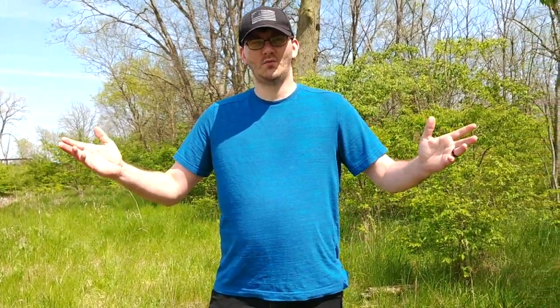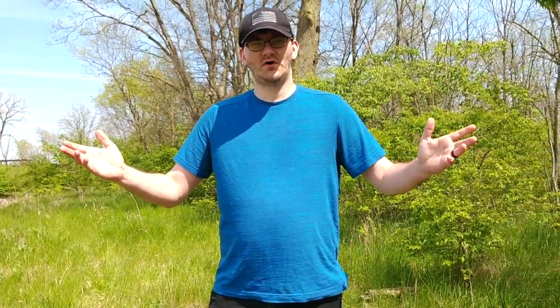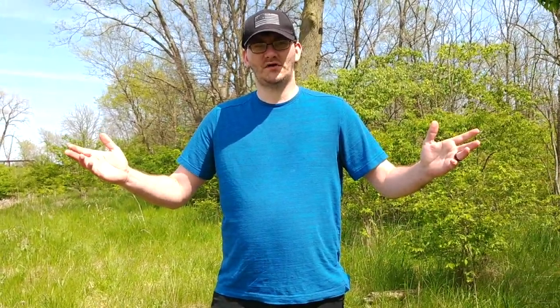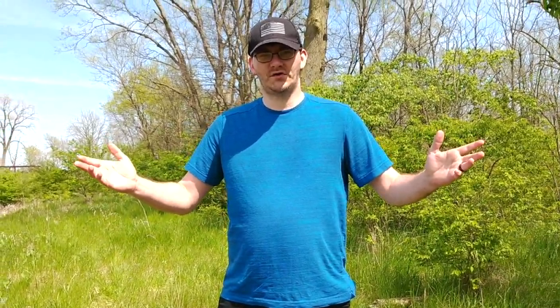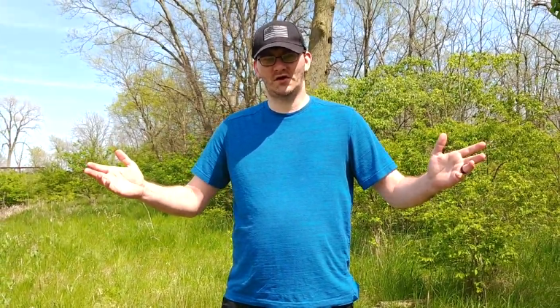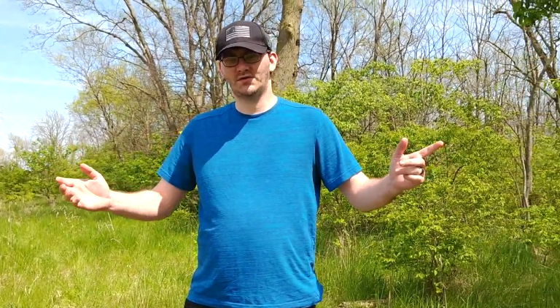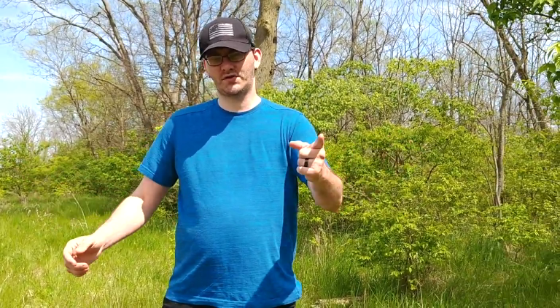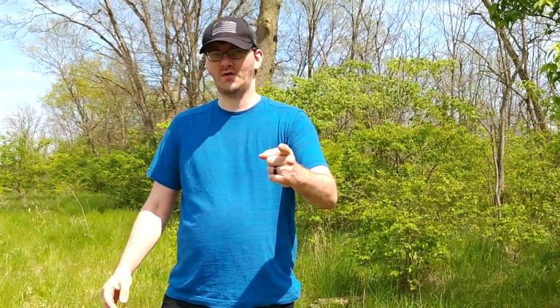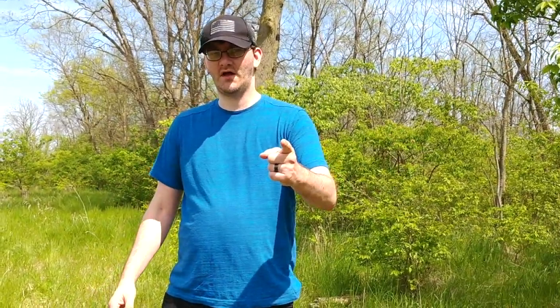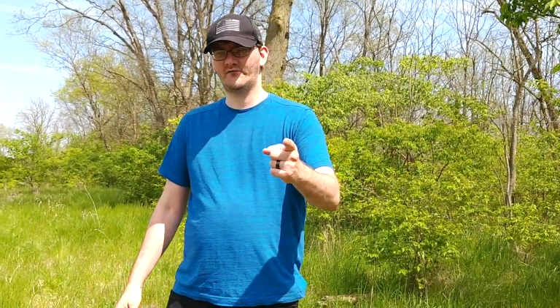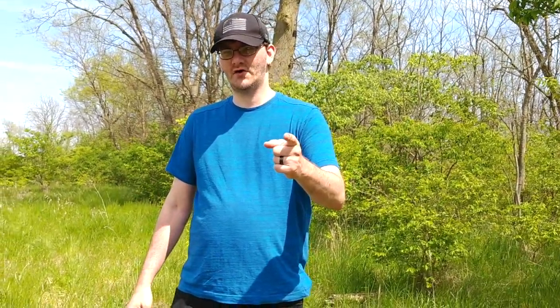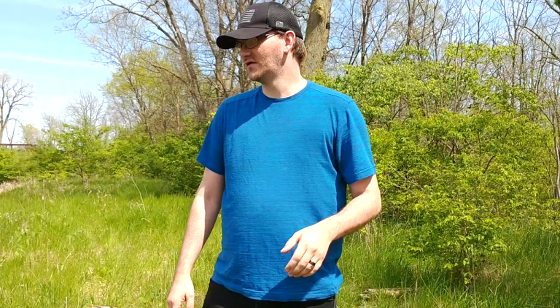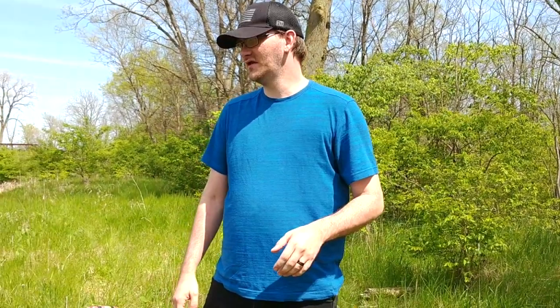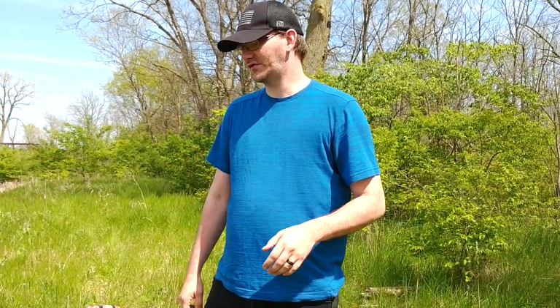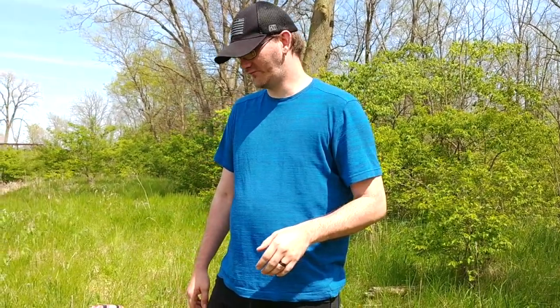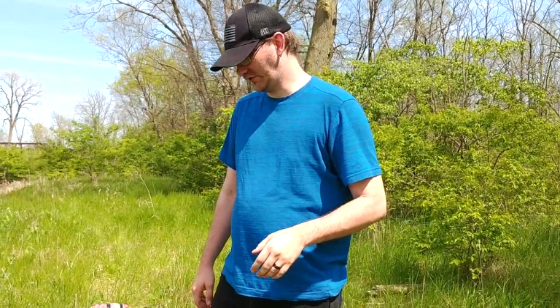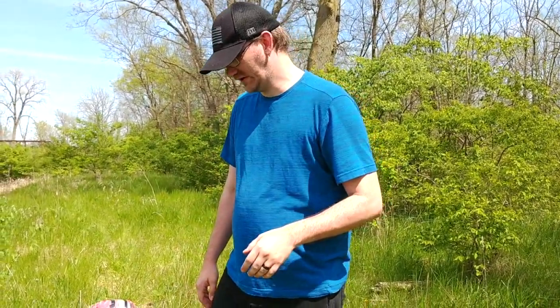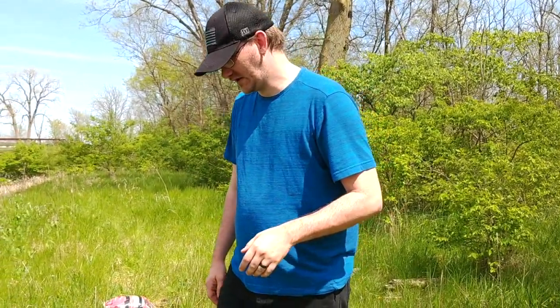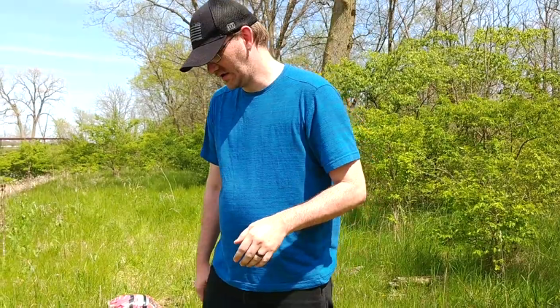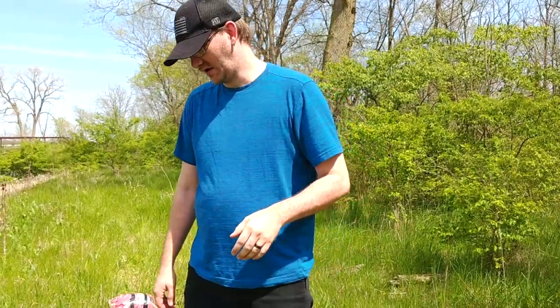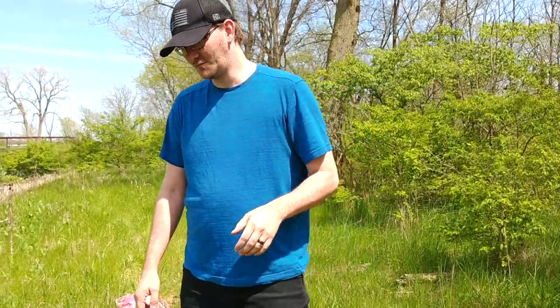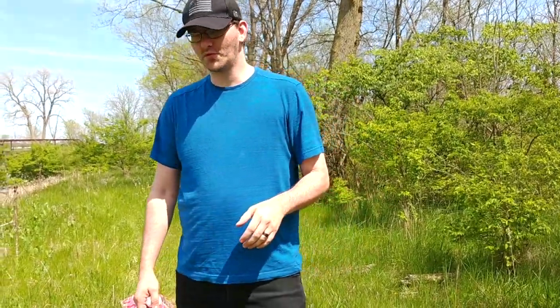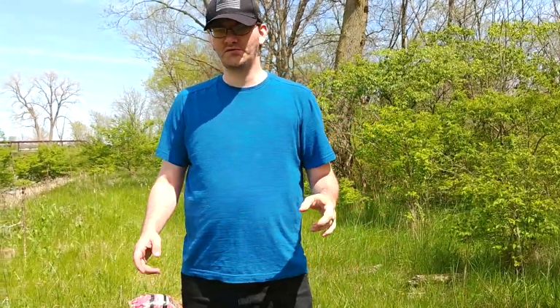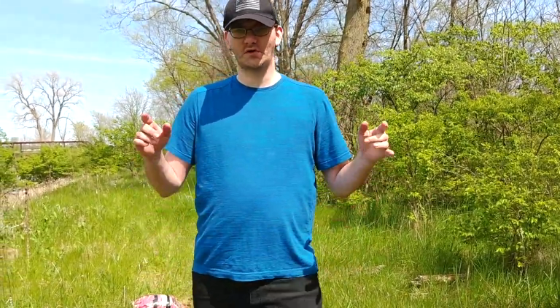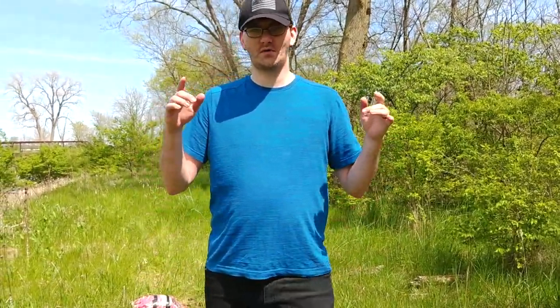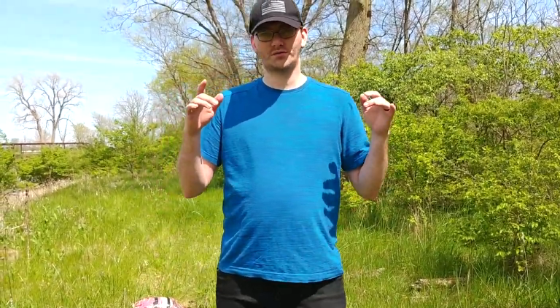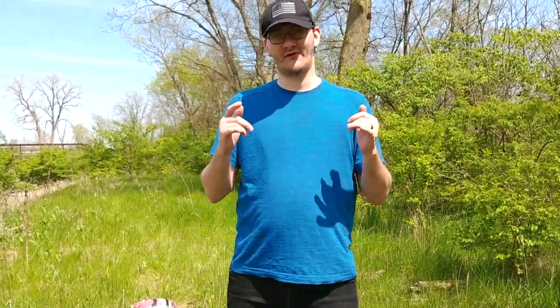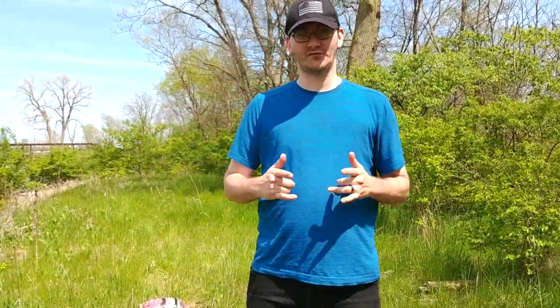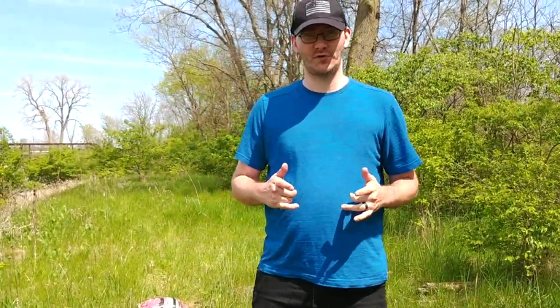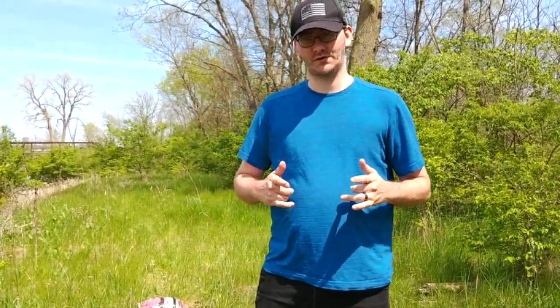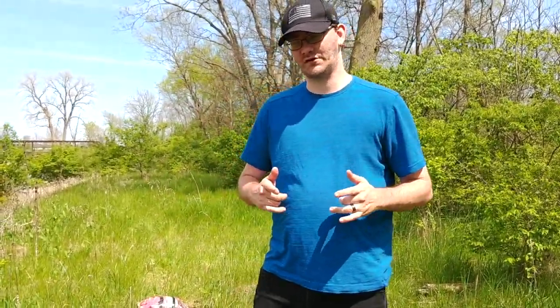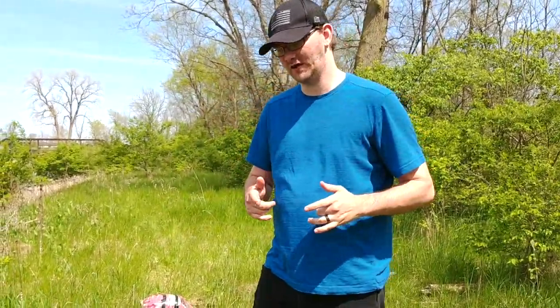Welcome back to the channel guys. Today we have a neat show for you. We're going to be talking about survival spears today.